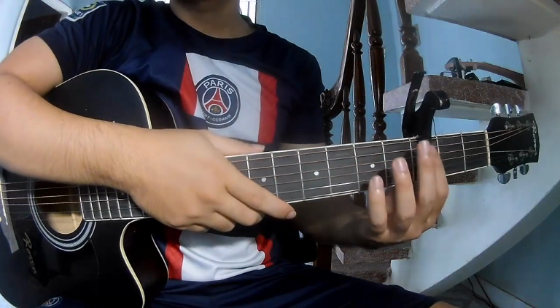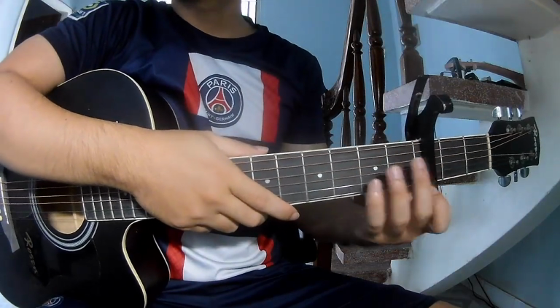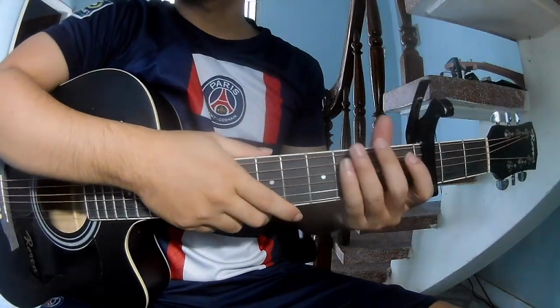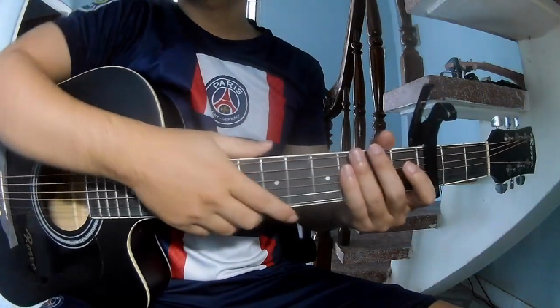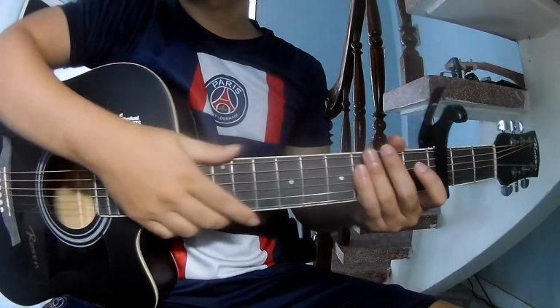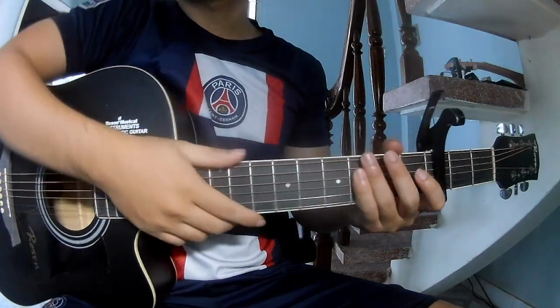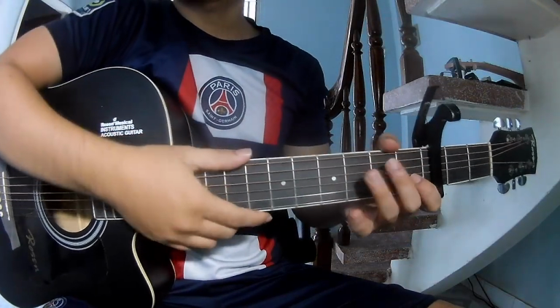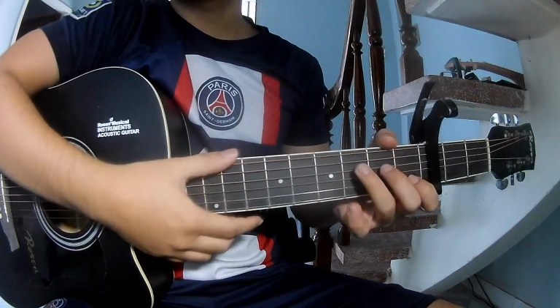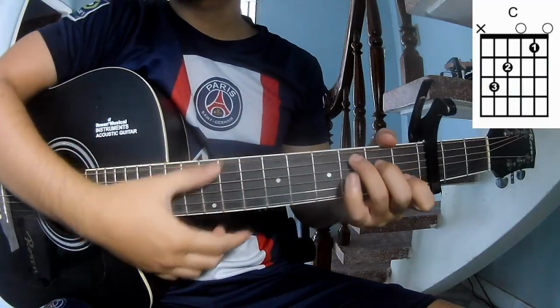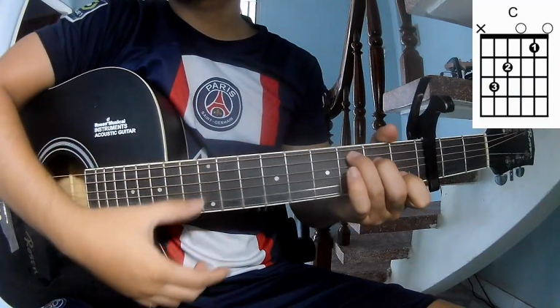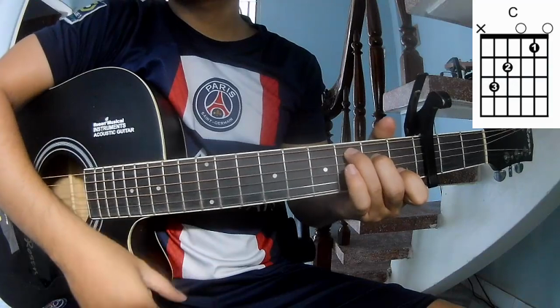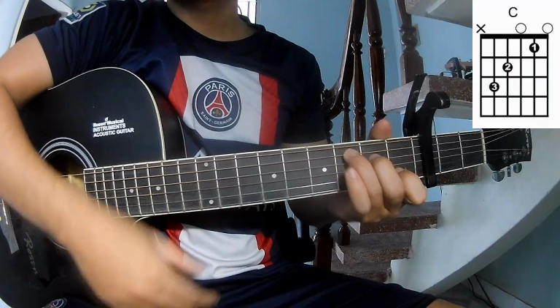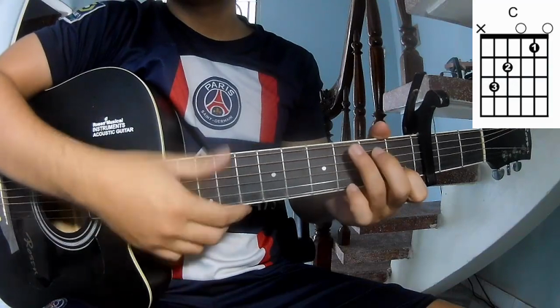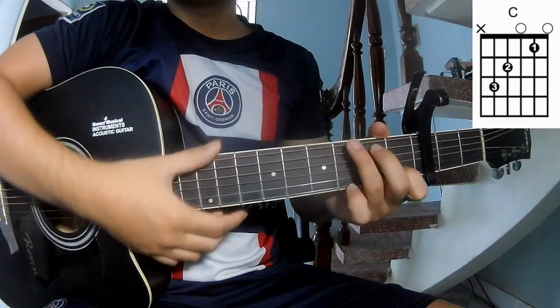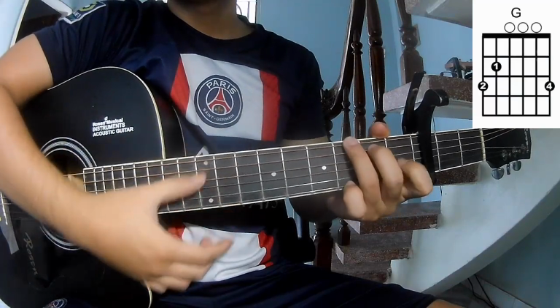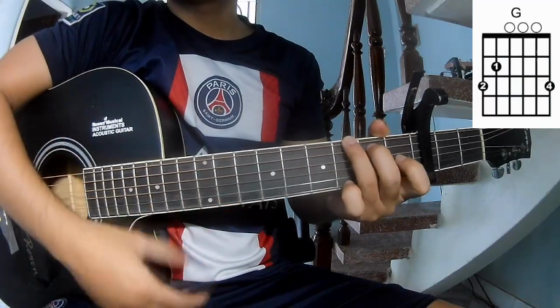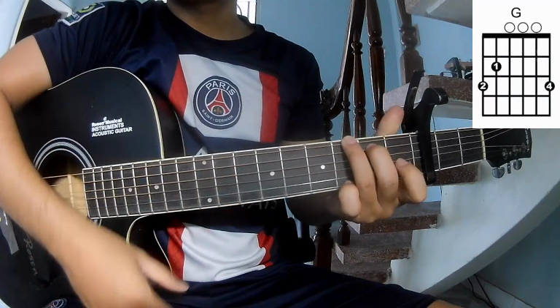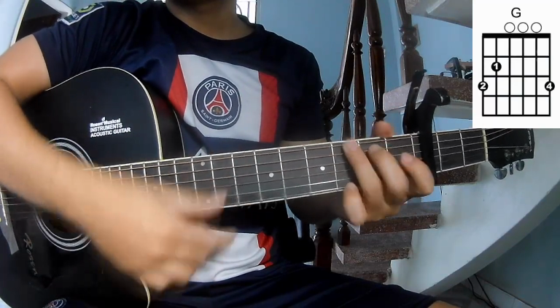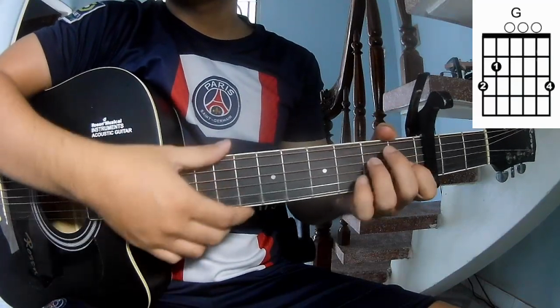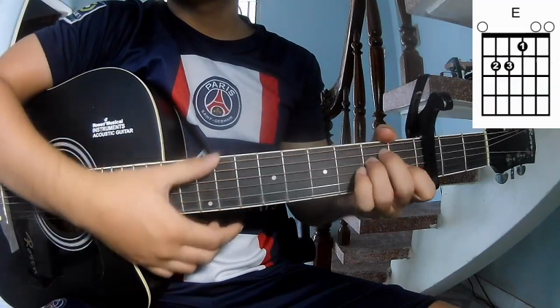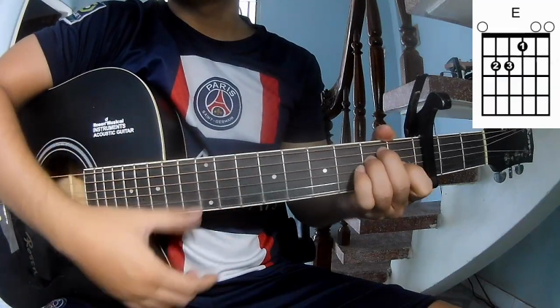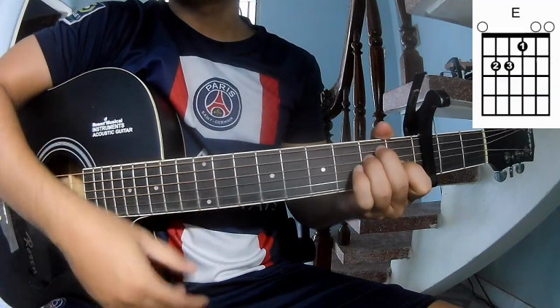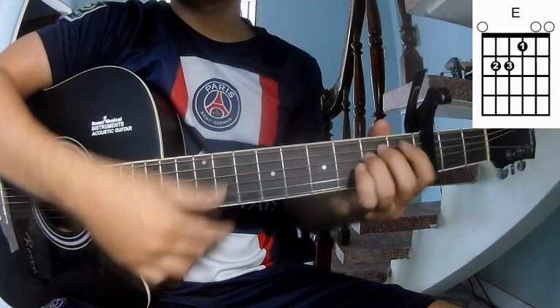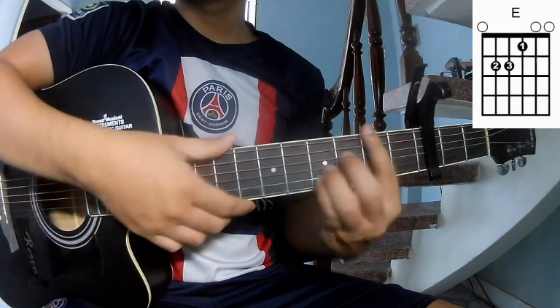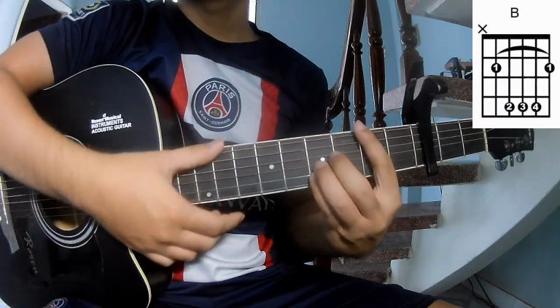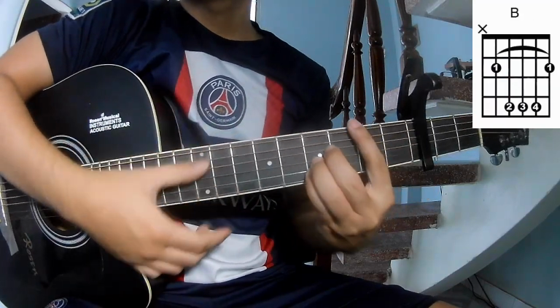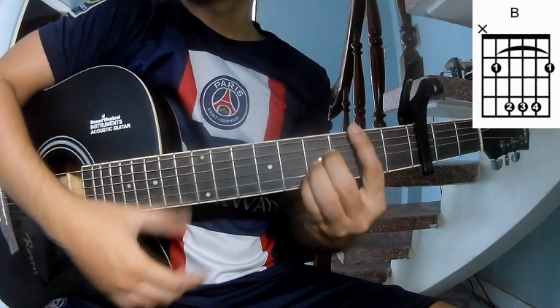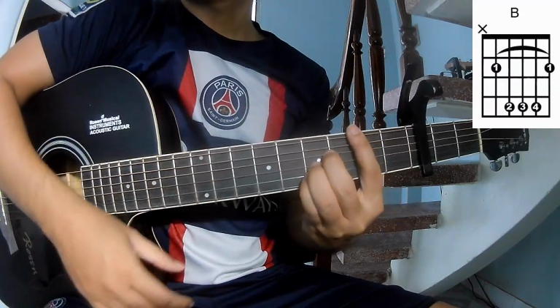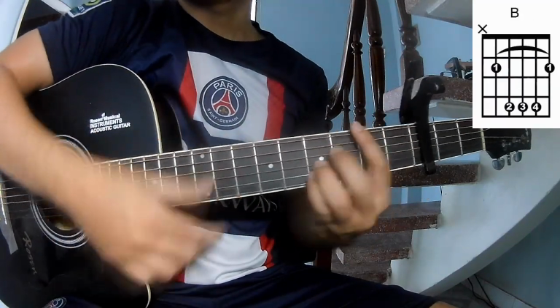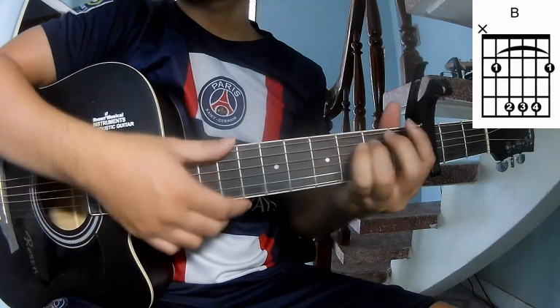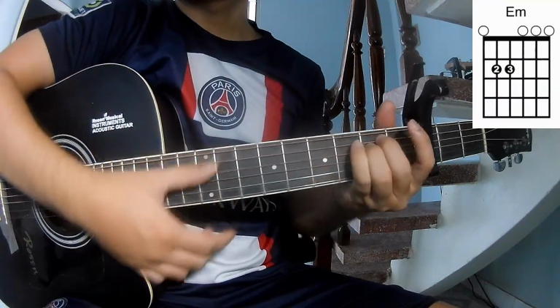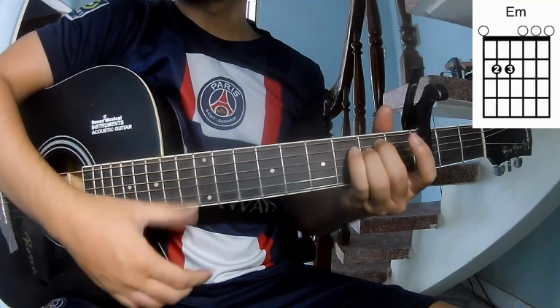The chords of this song are A, C, G, E, B, and E.